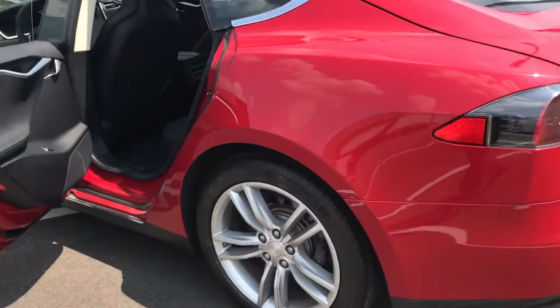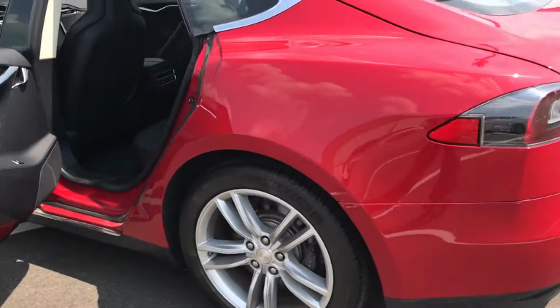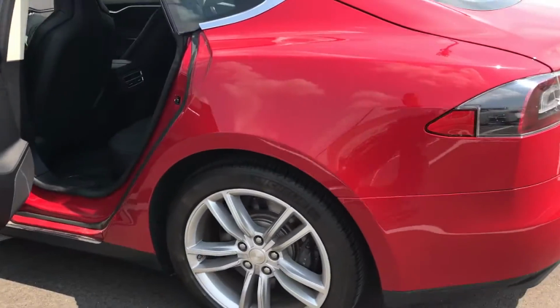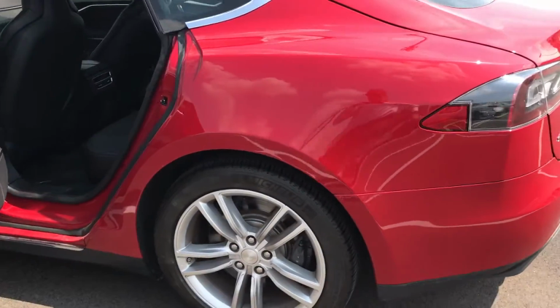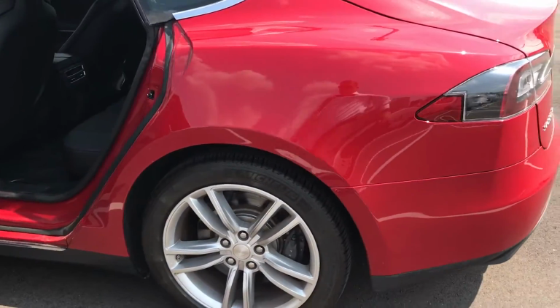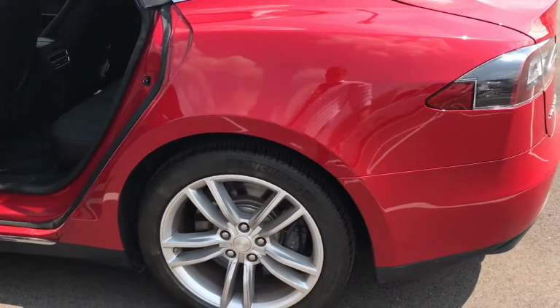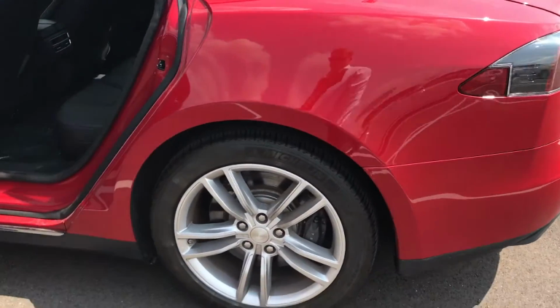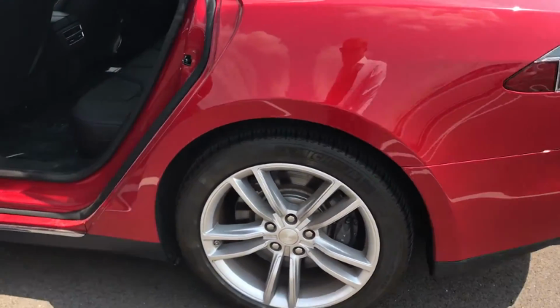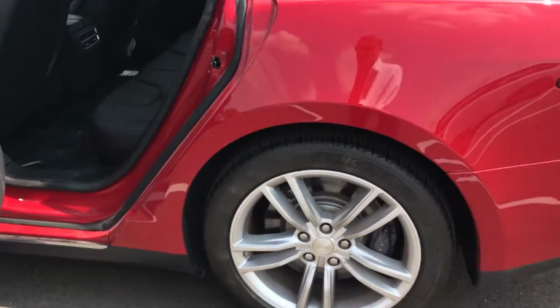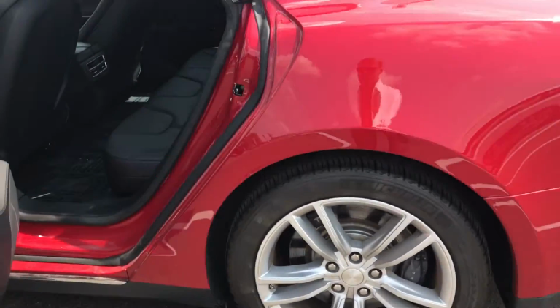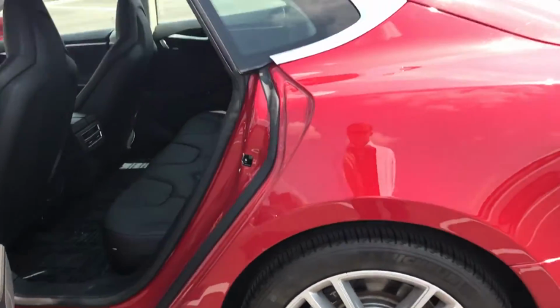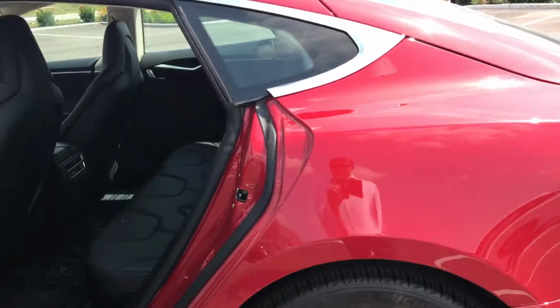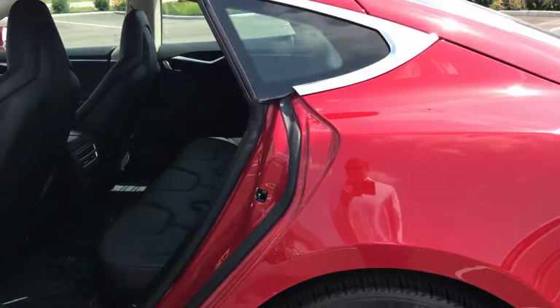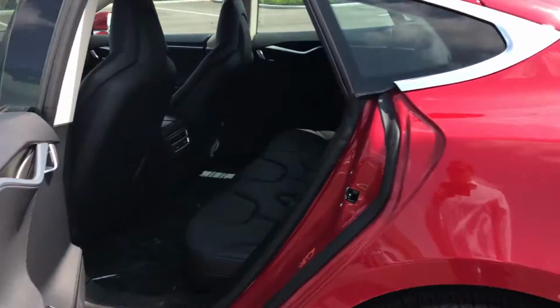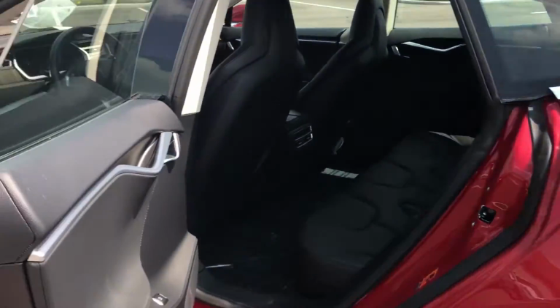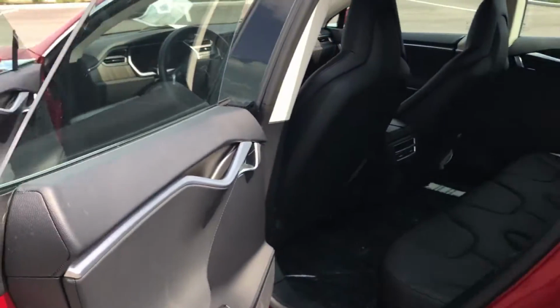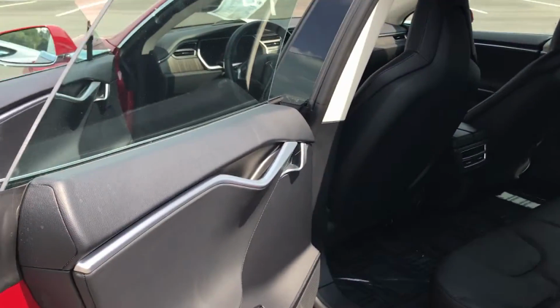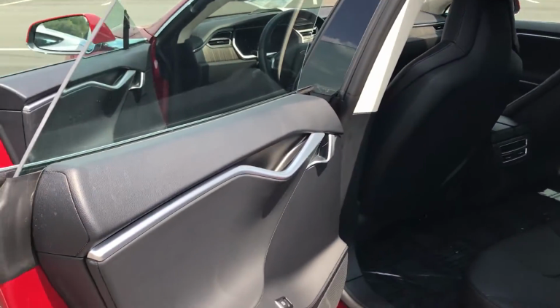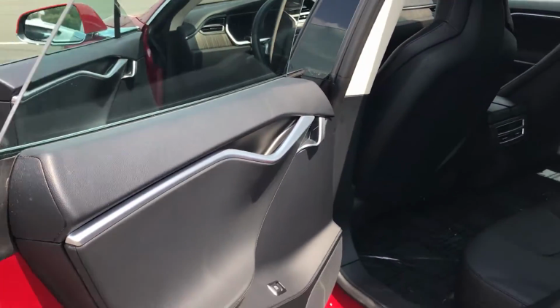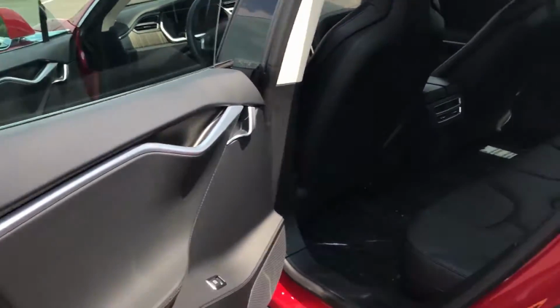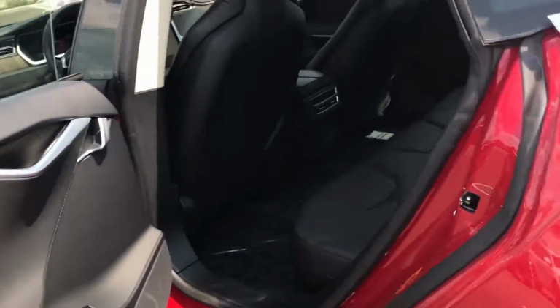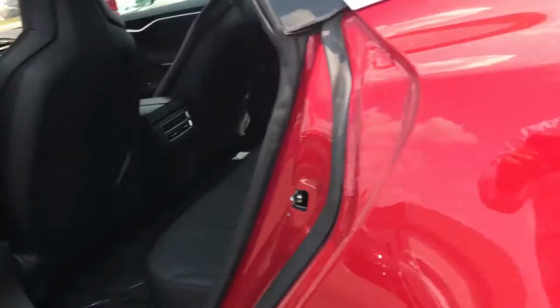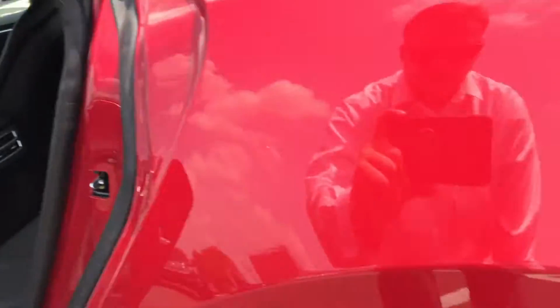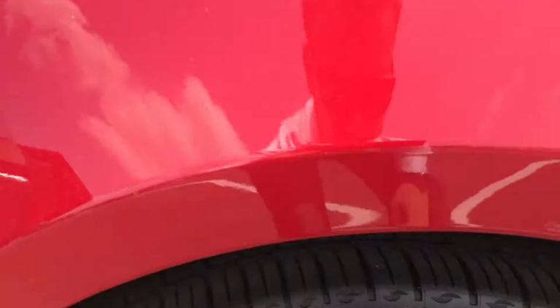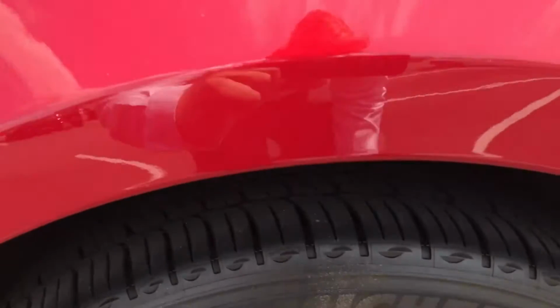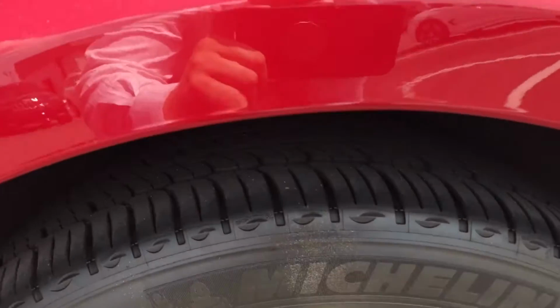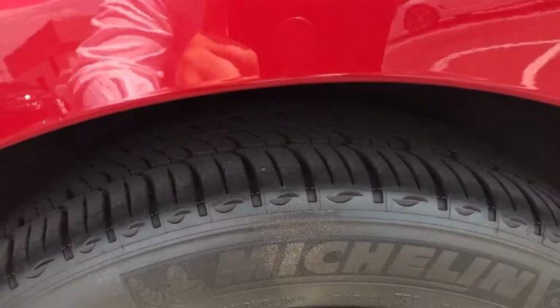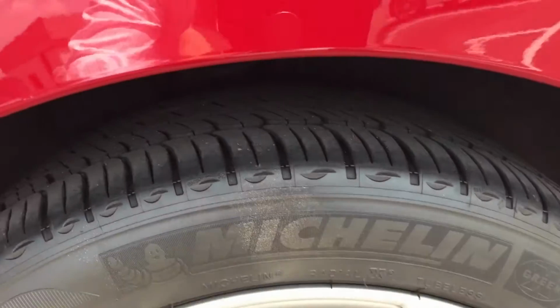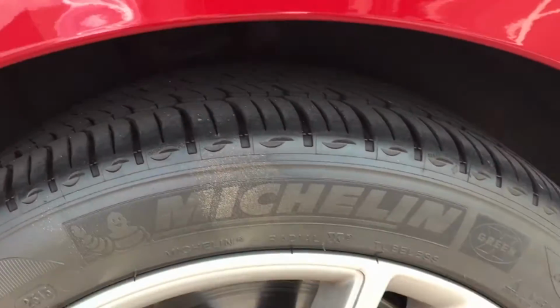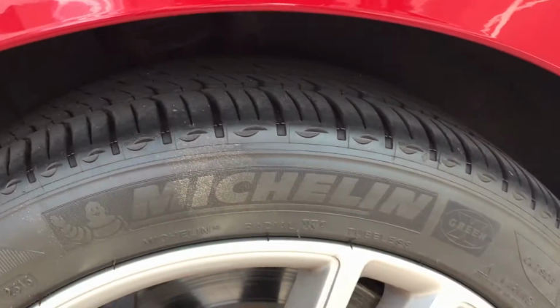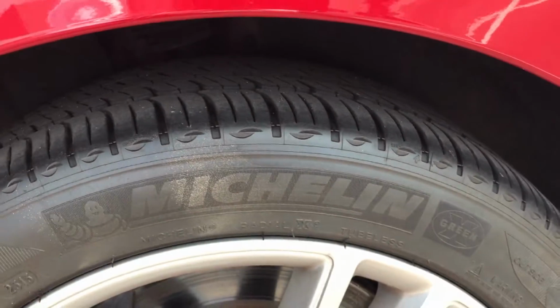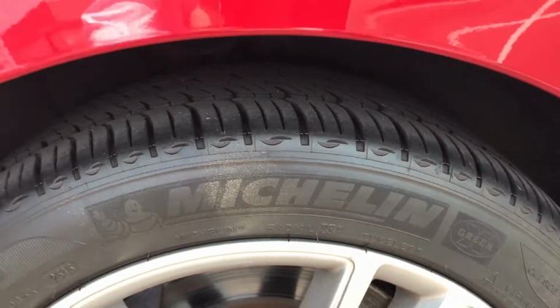Left rear wheel in good shape — good tread on the tires, they are Michelin, as you can see.